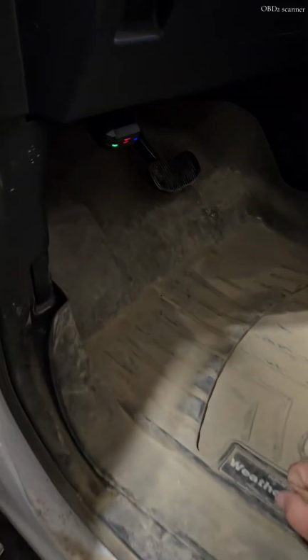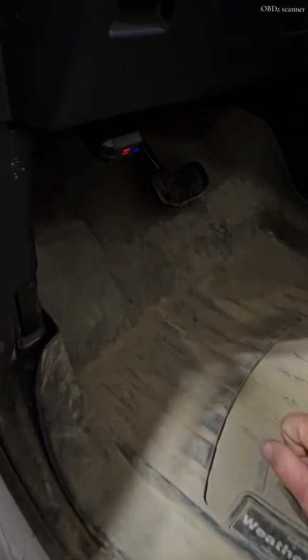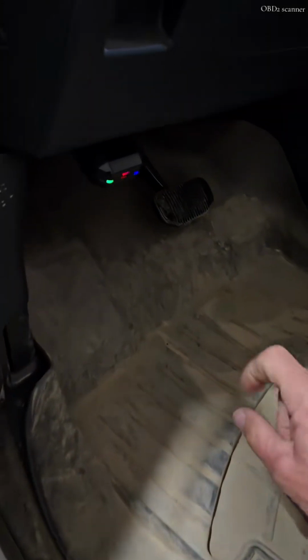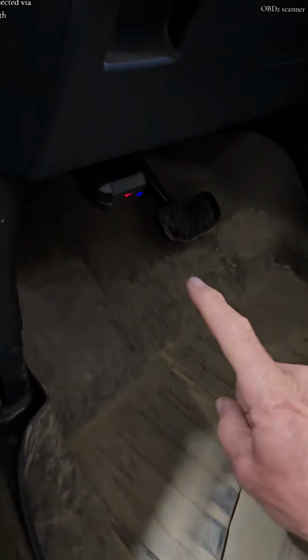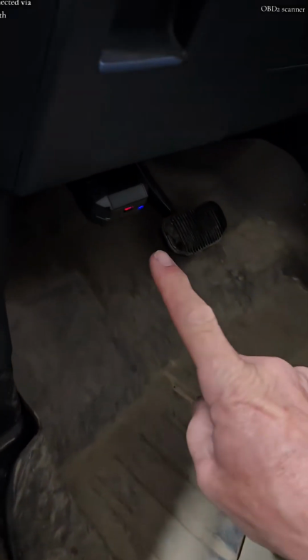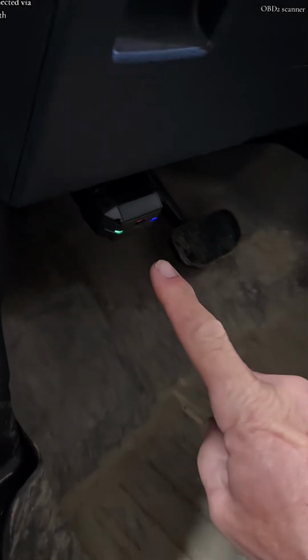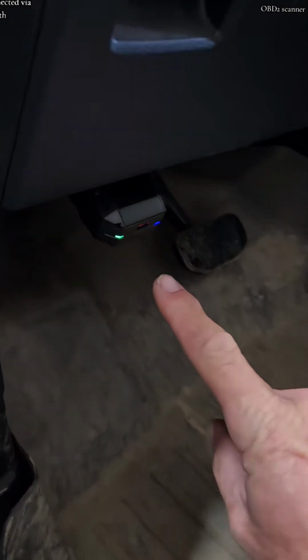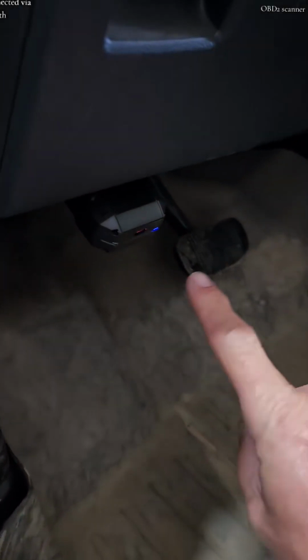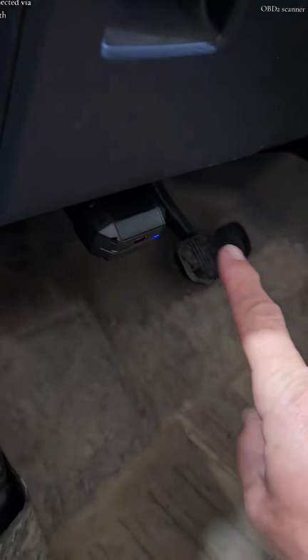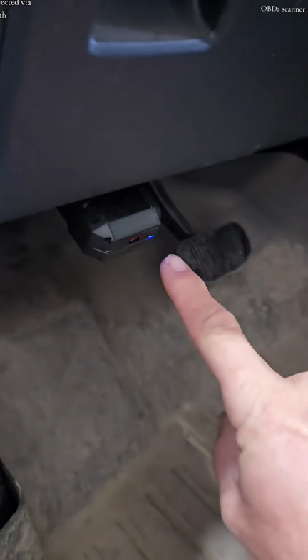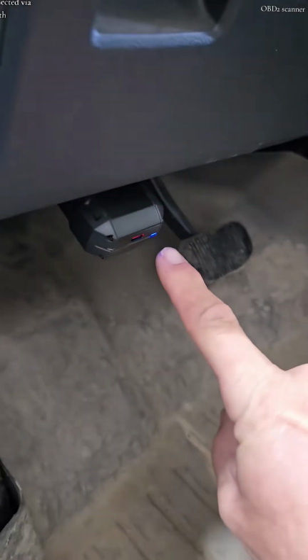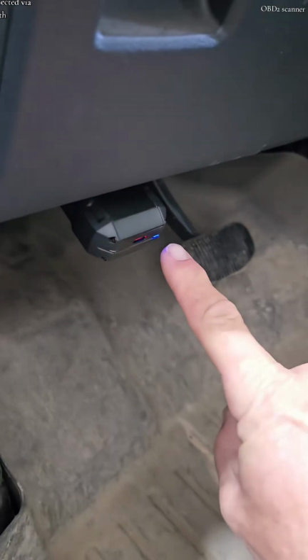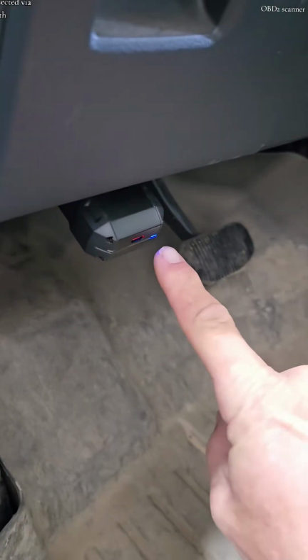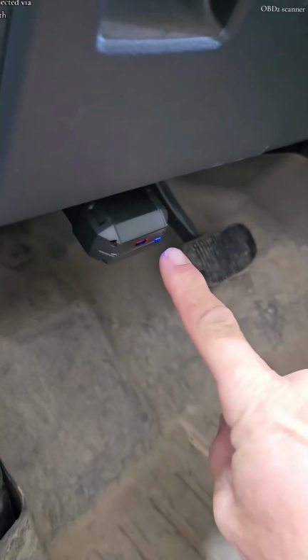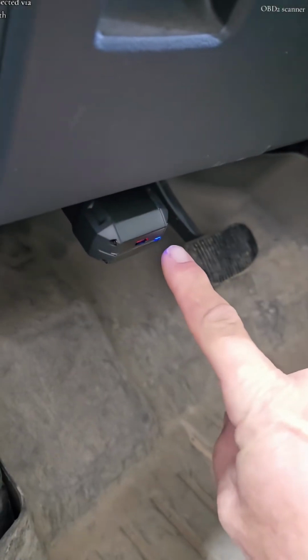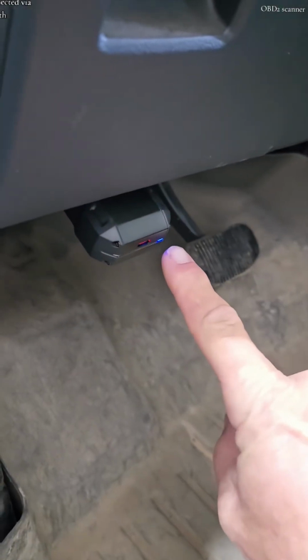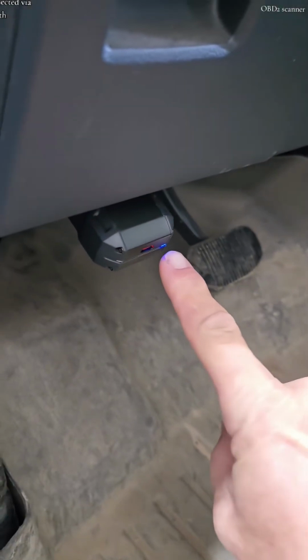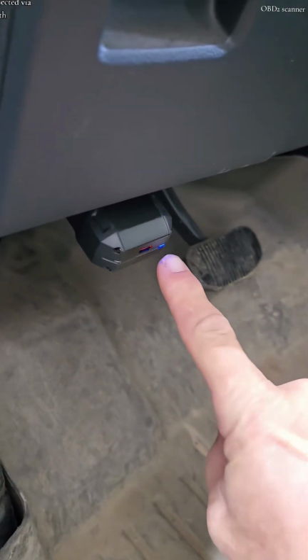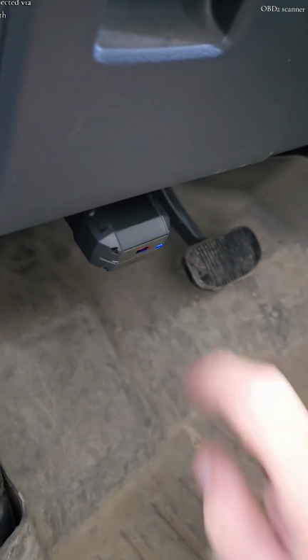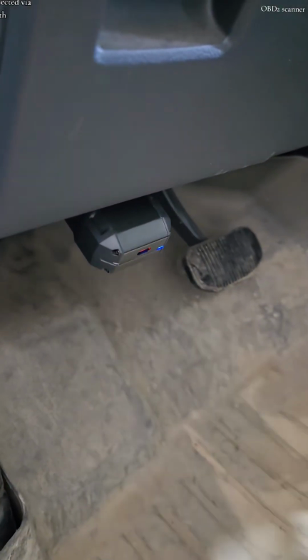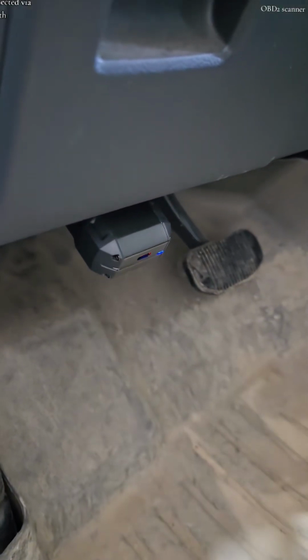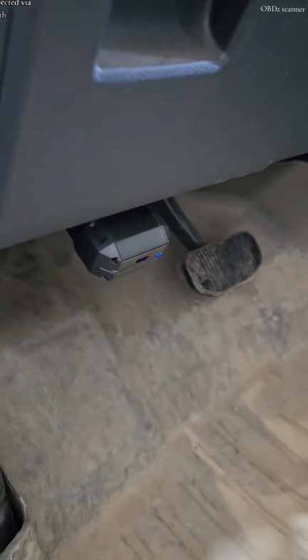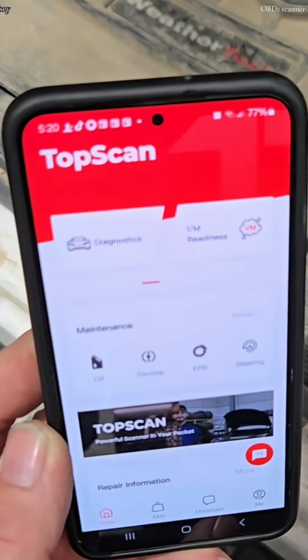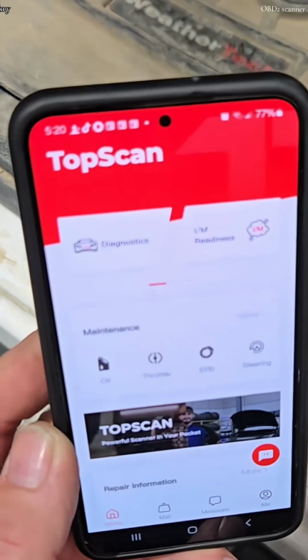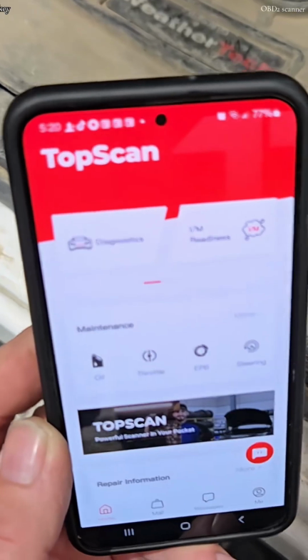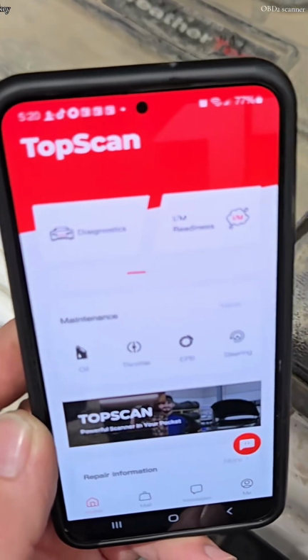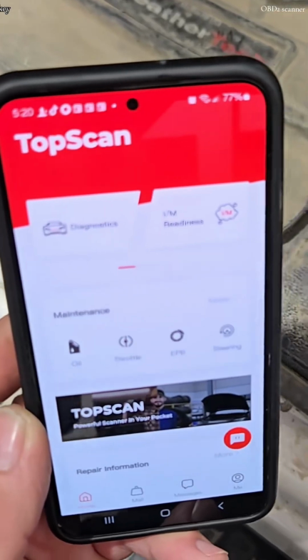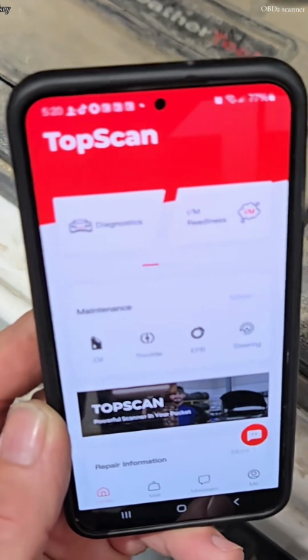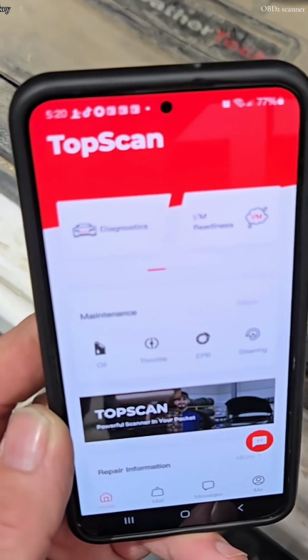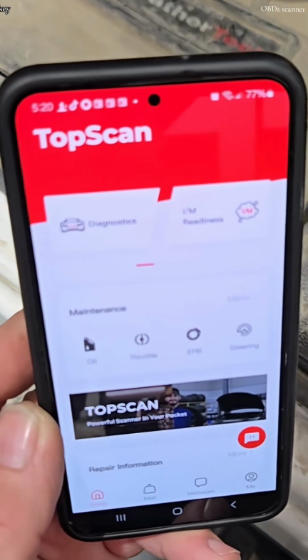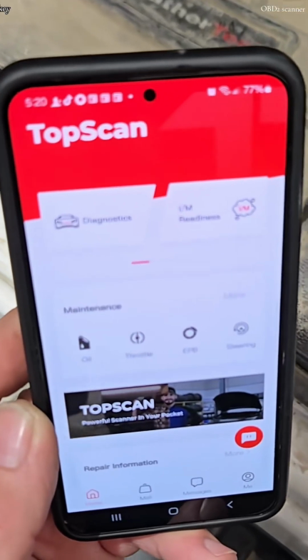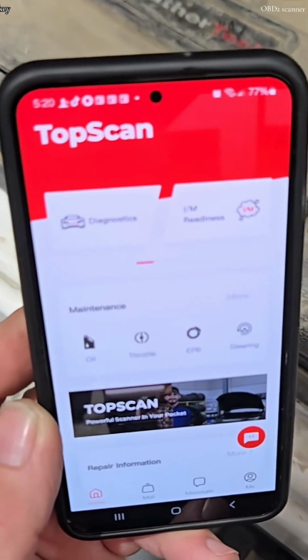Red means power, blue means that we're connected via Bluetooth. The next step is to turn on the ignition key.